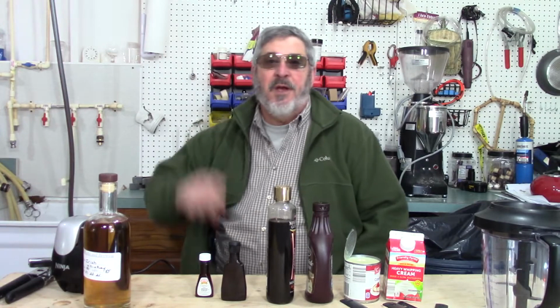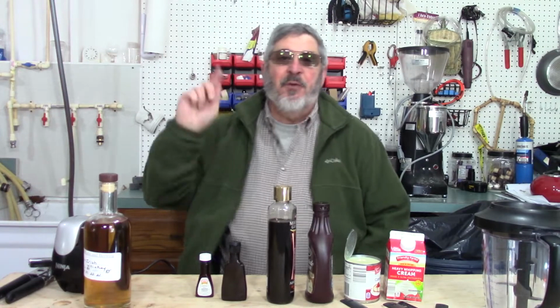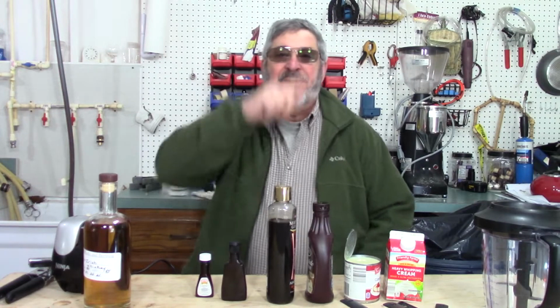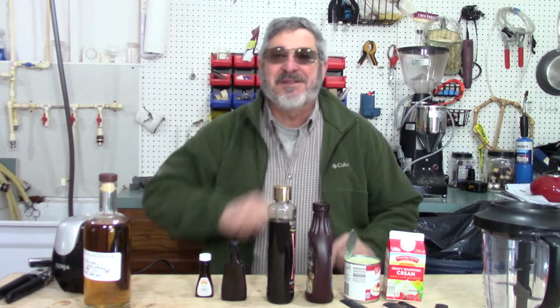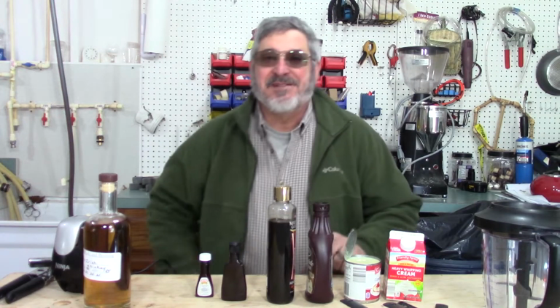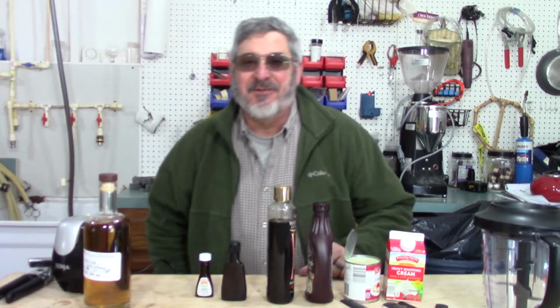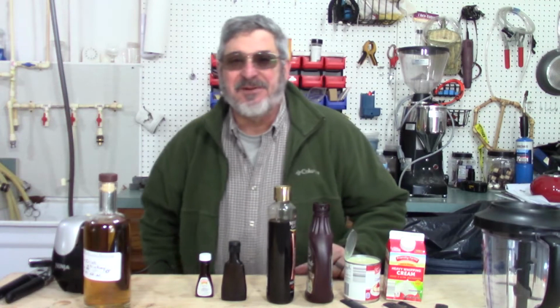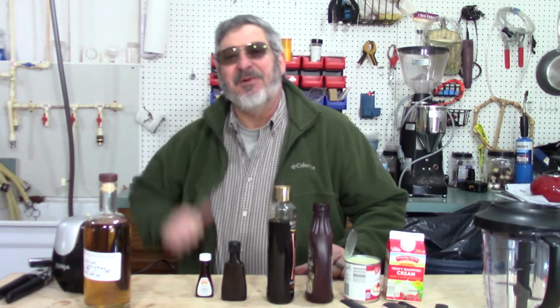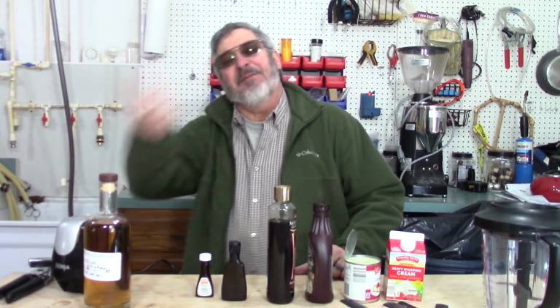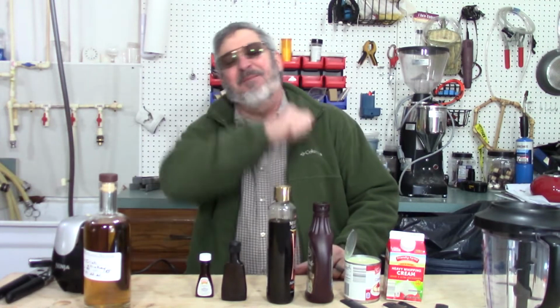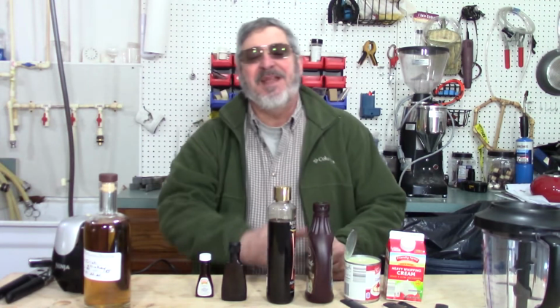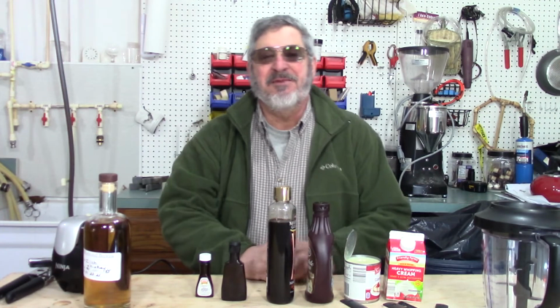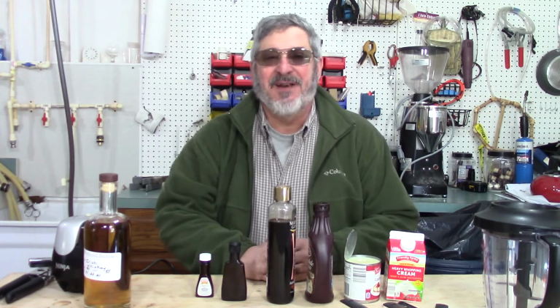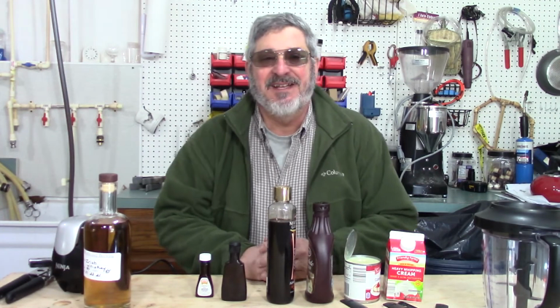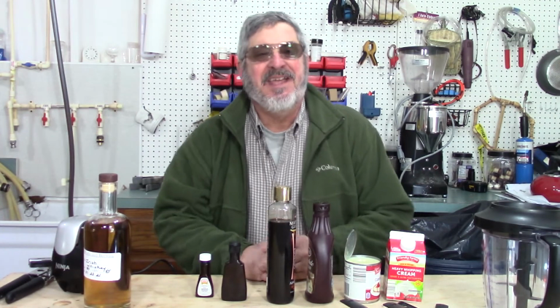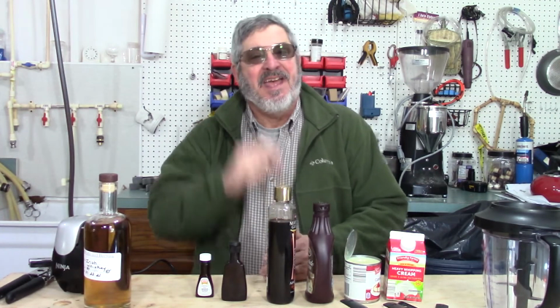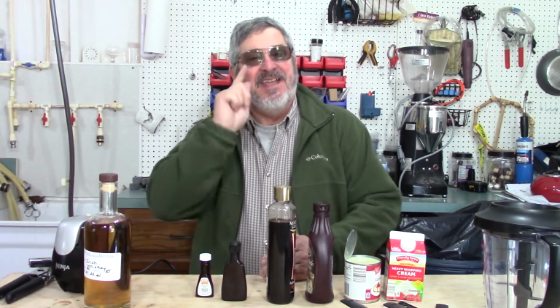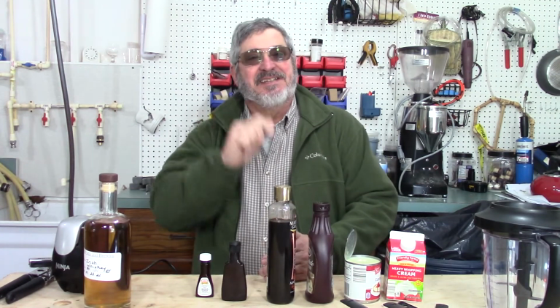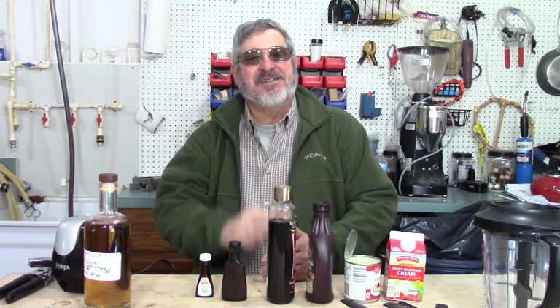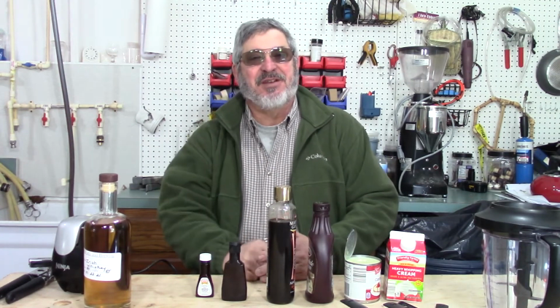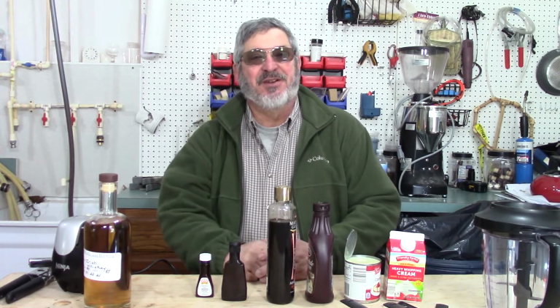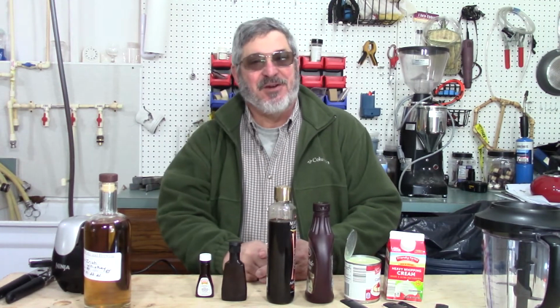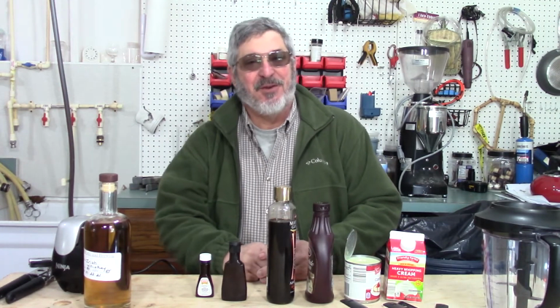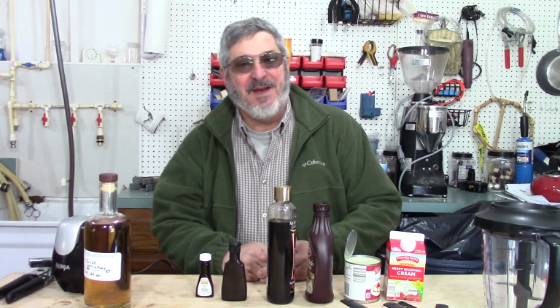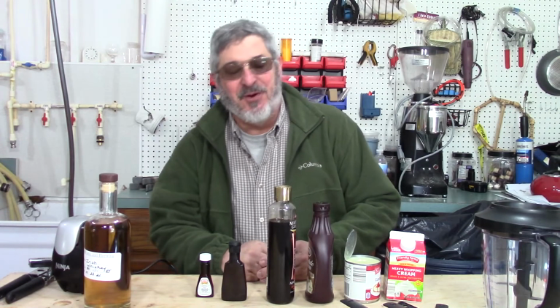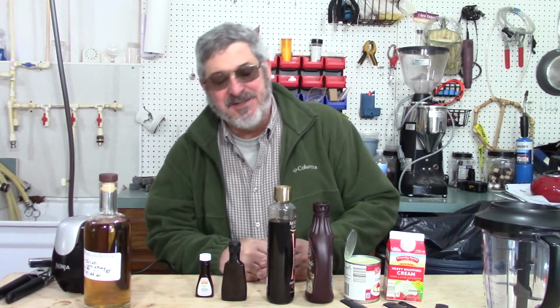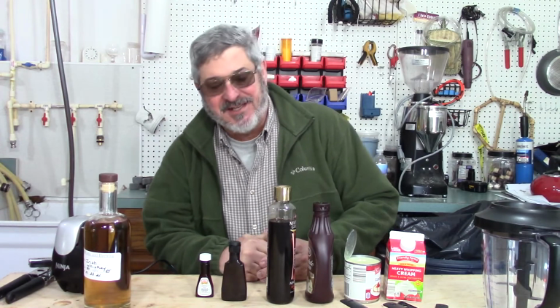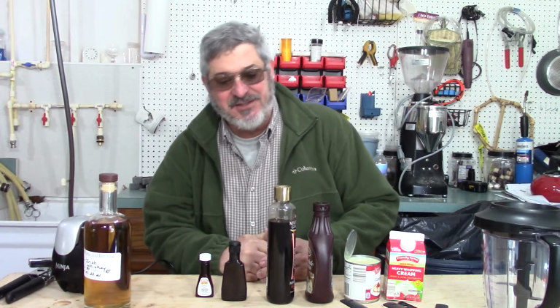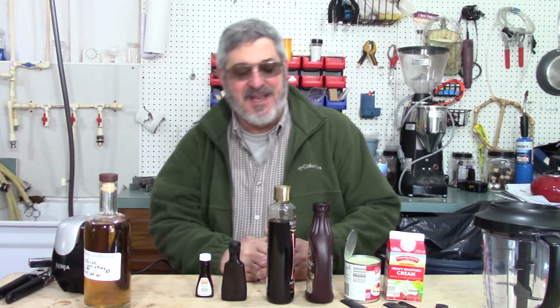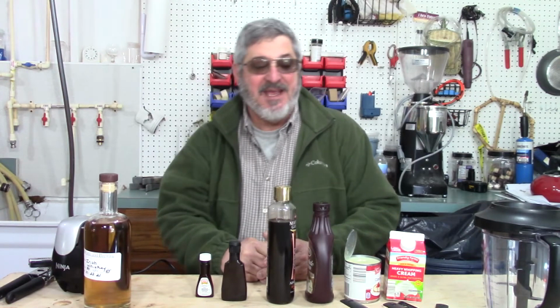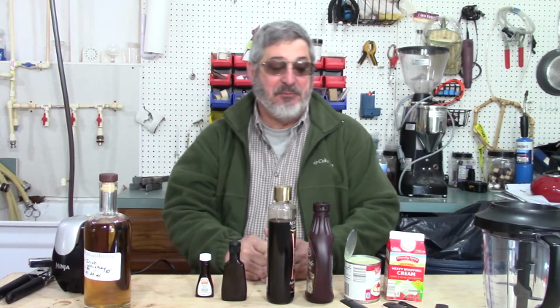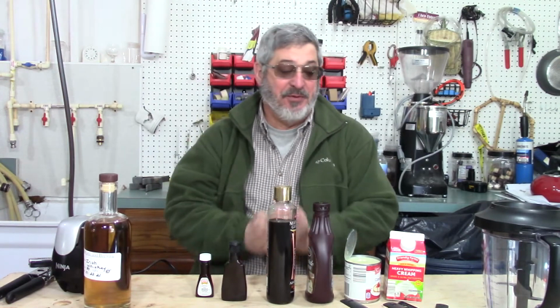Welcome to Stillworks from Bruin. My name is Randy and this is a channel that's all about home distillation and brewing.